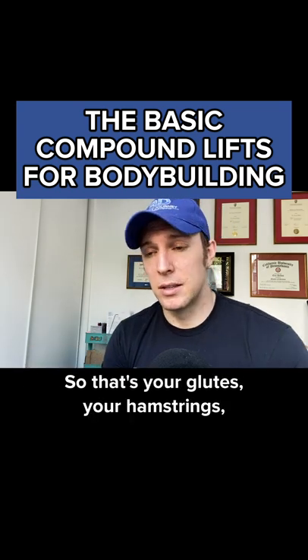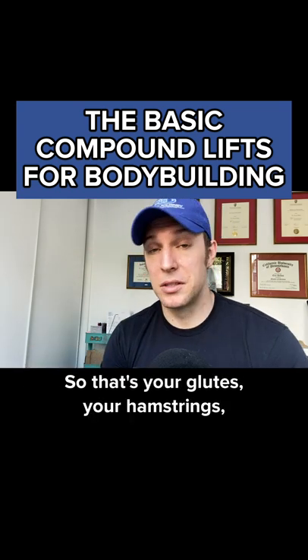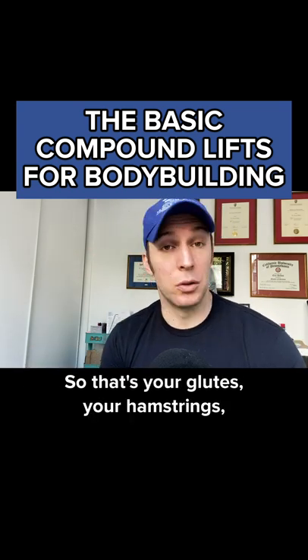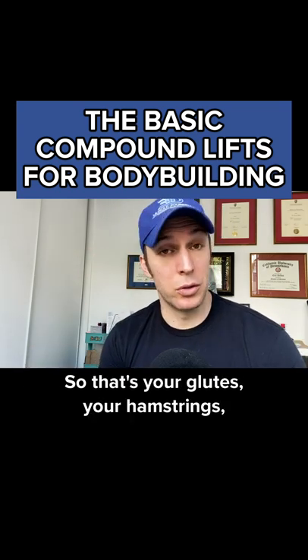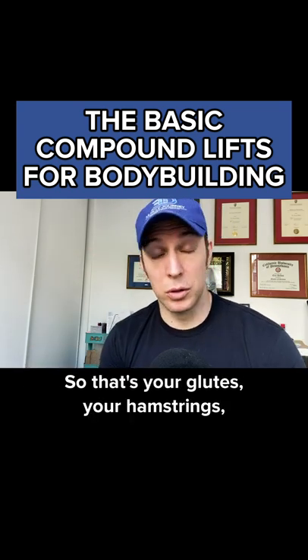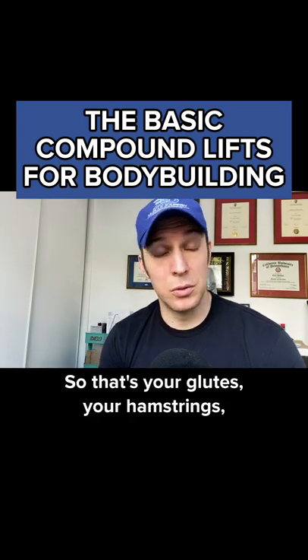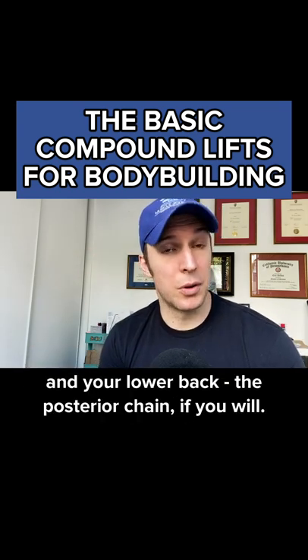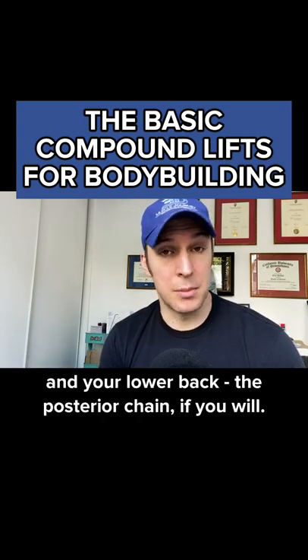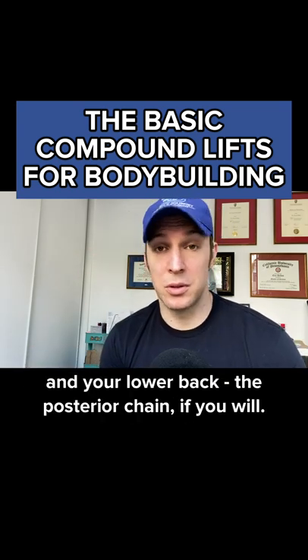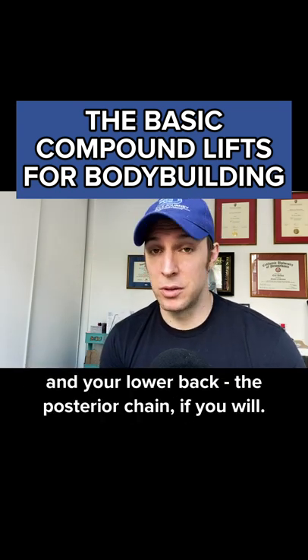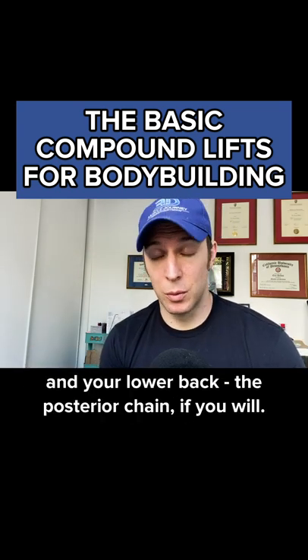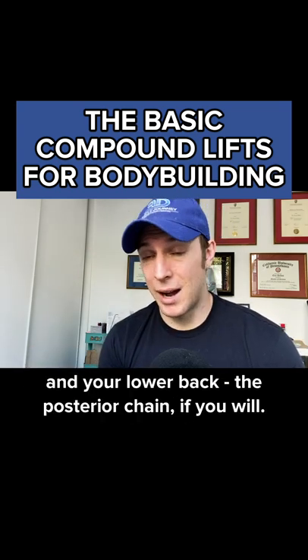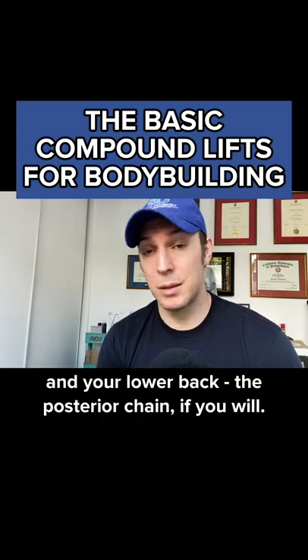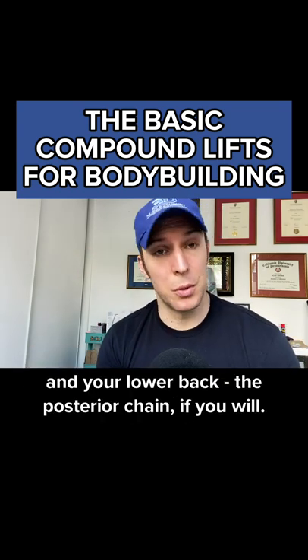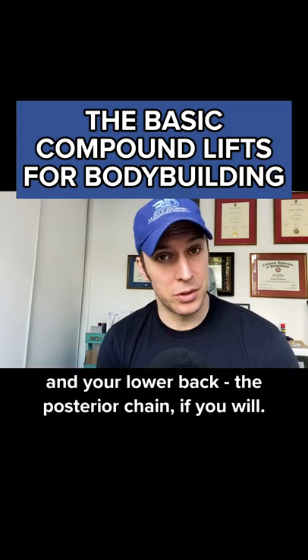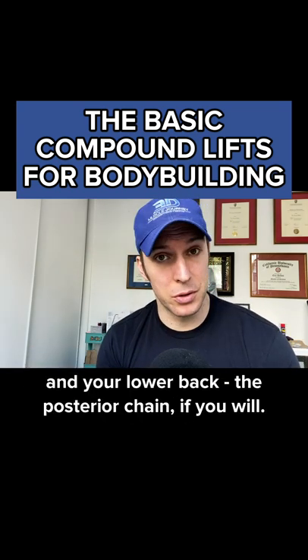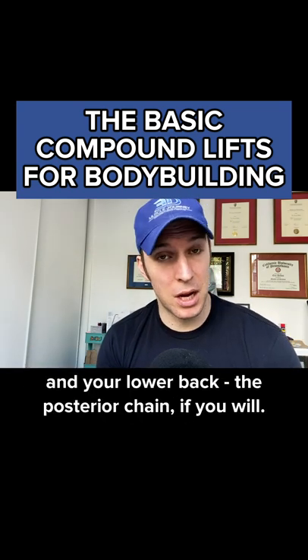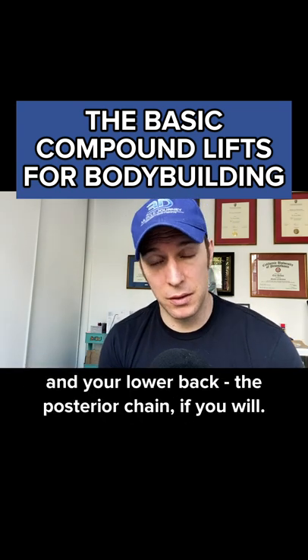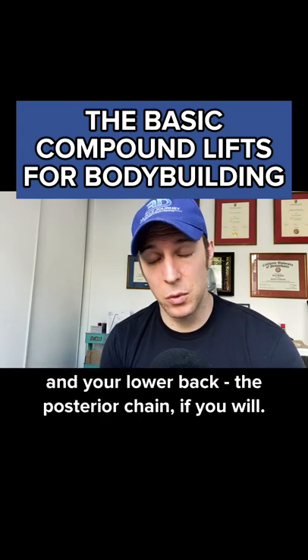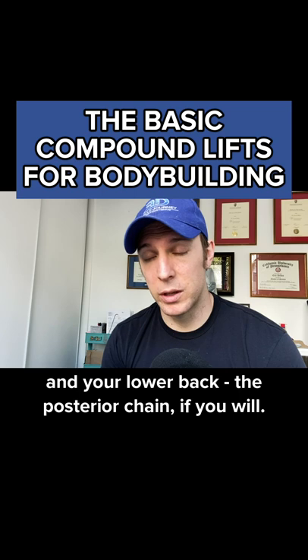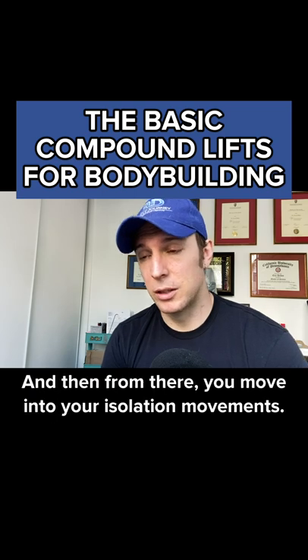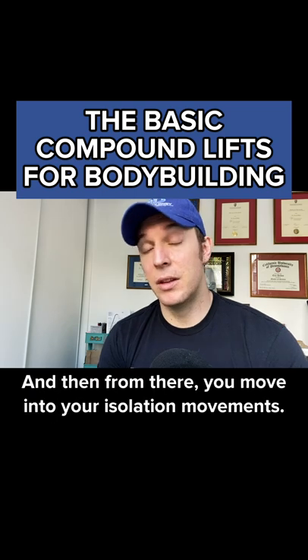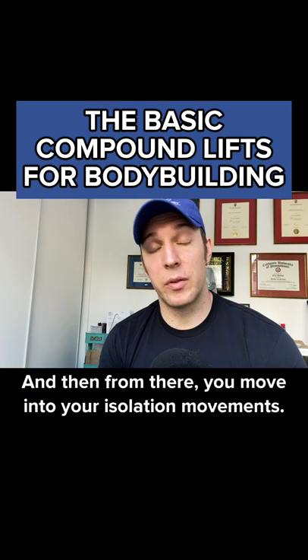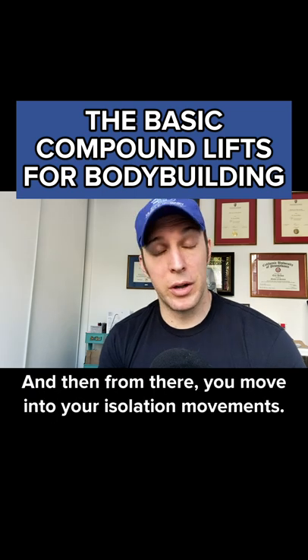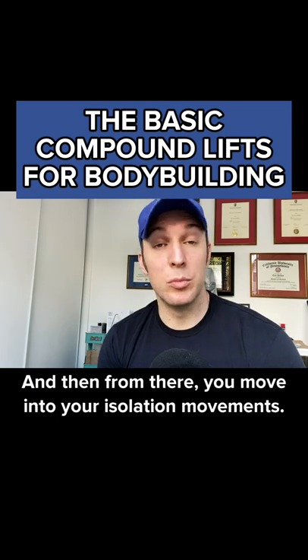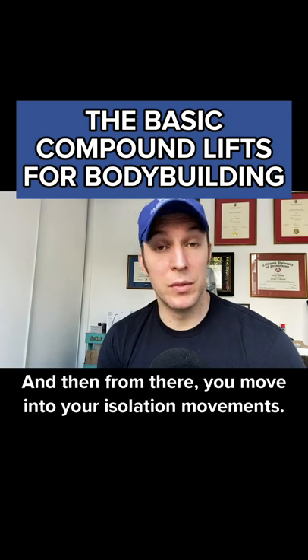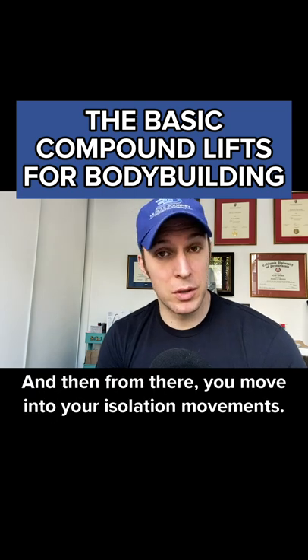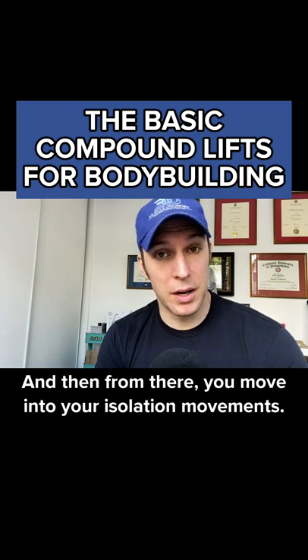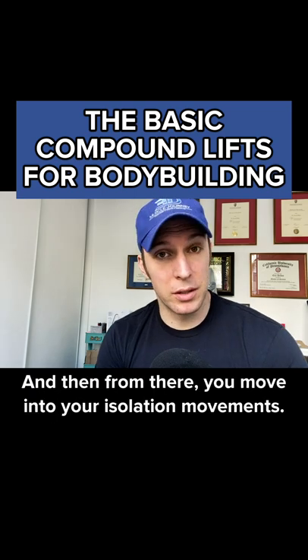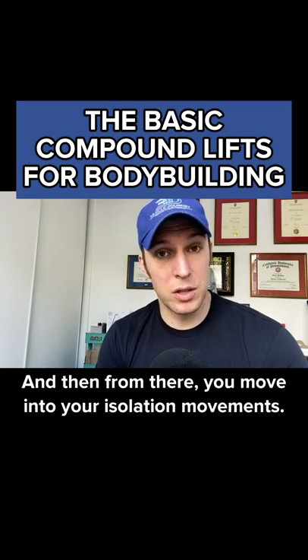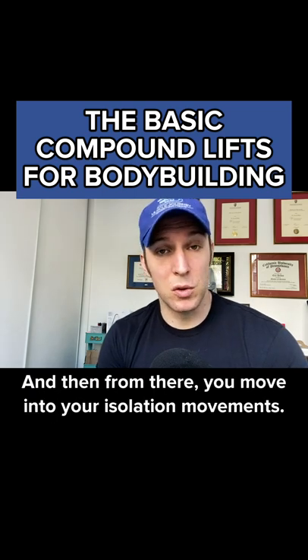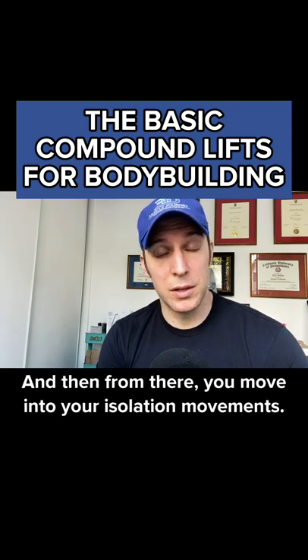So that's your glutes, your hamstrings, and your lower back — the posterior chain, if you will. And then from there, you move into your isolation movements.